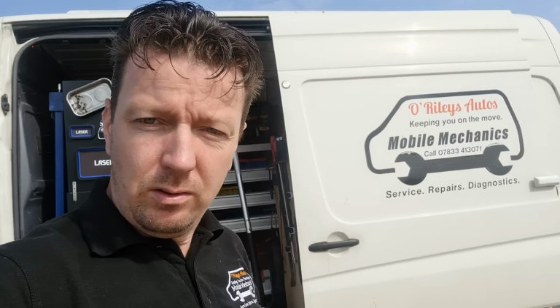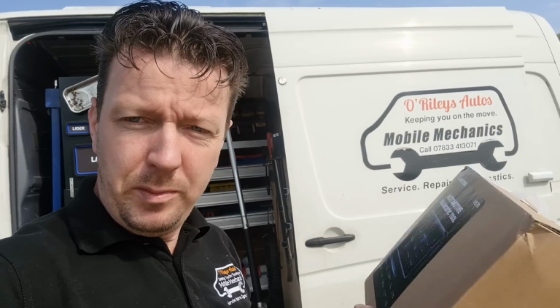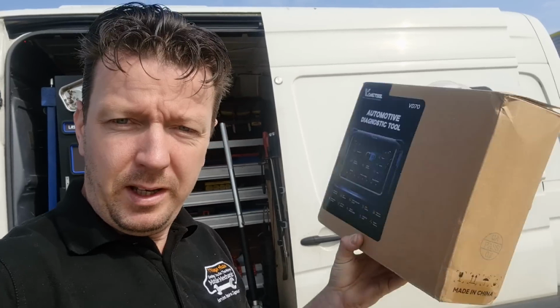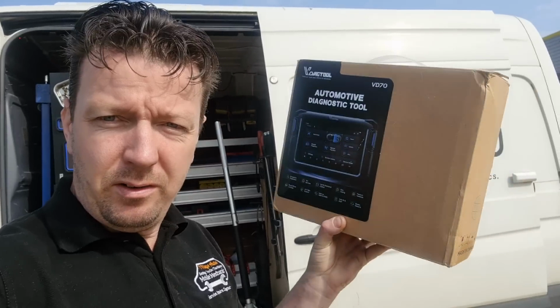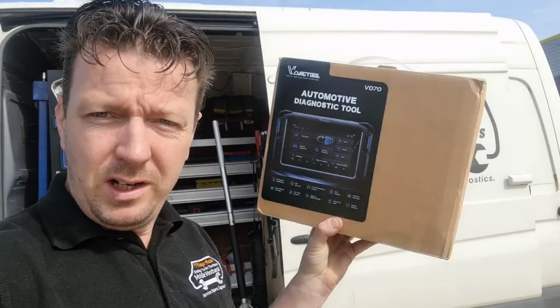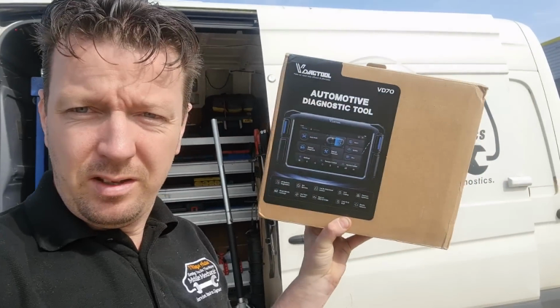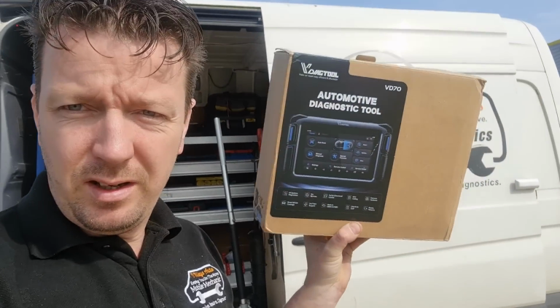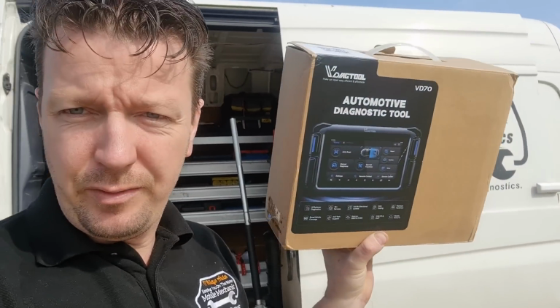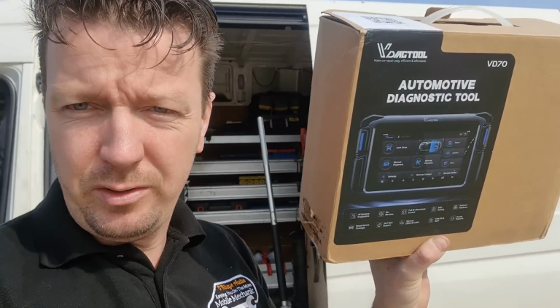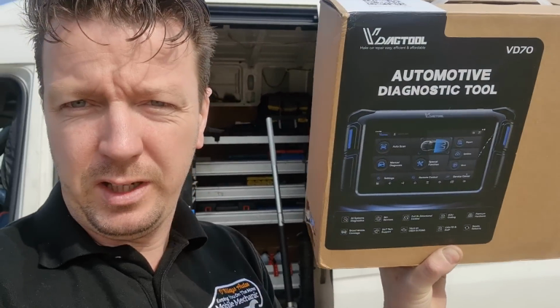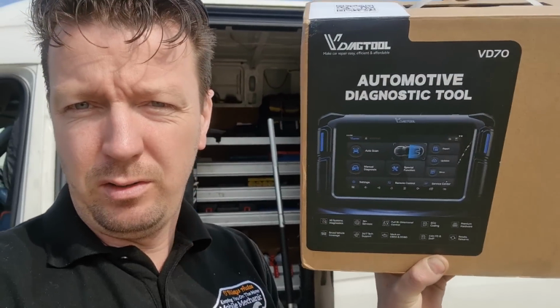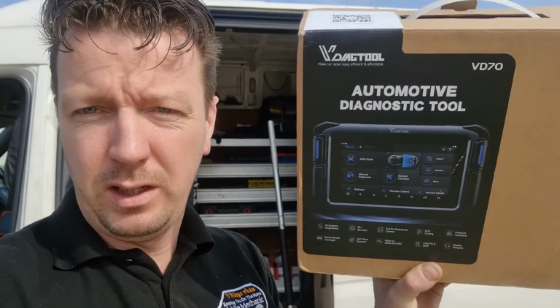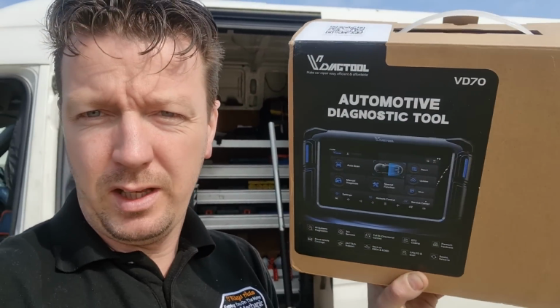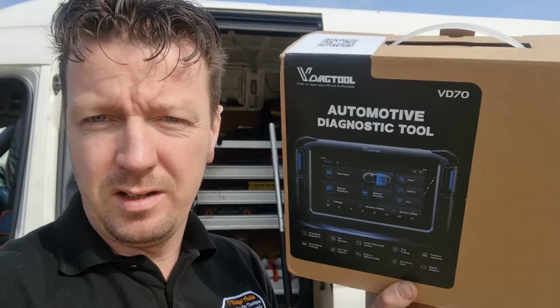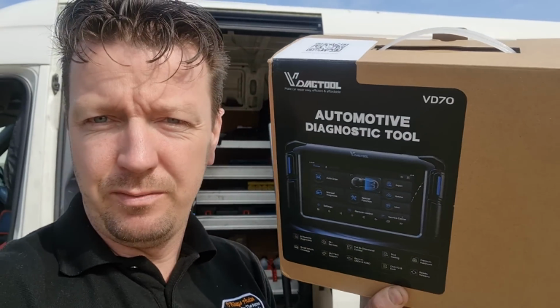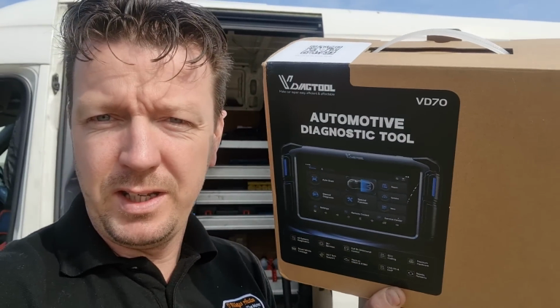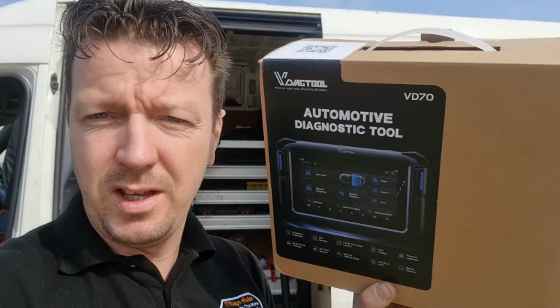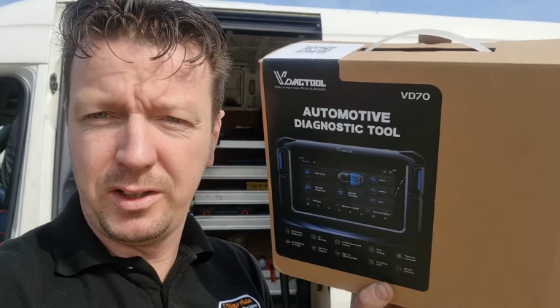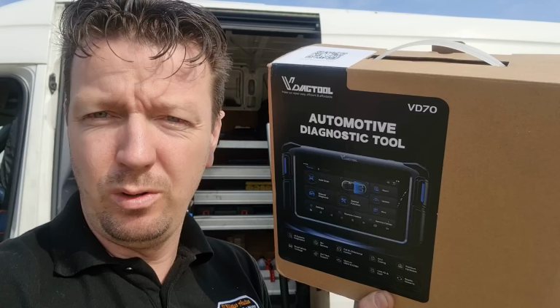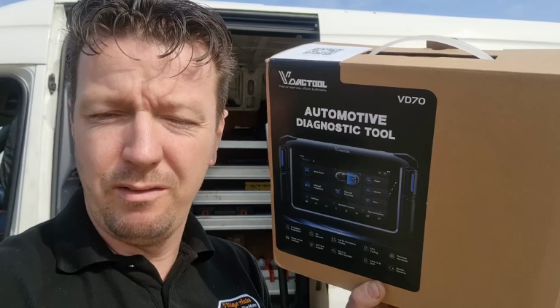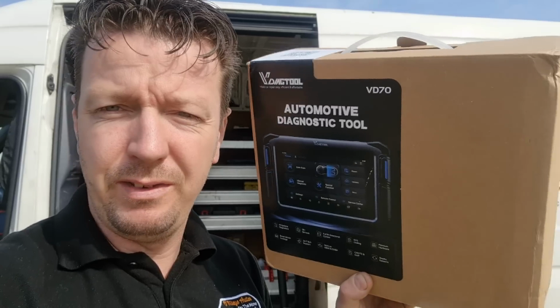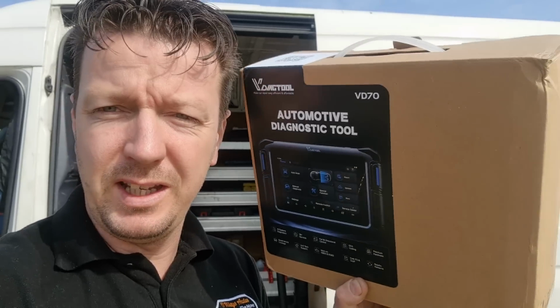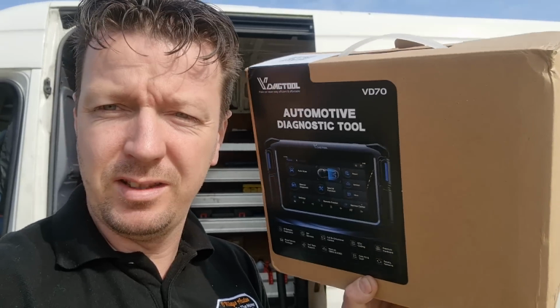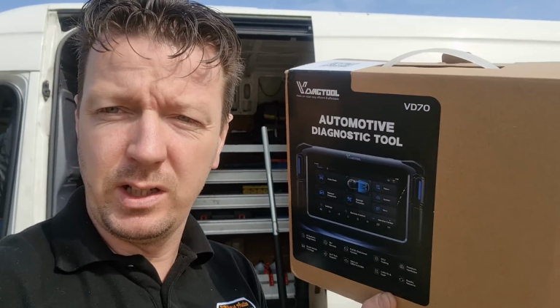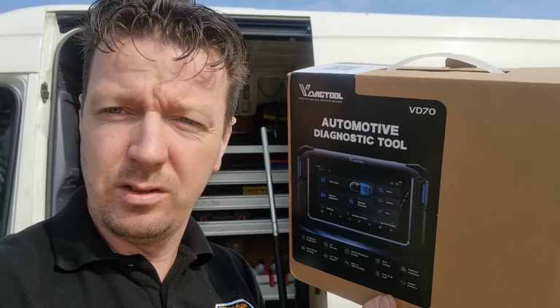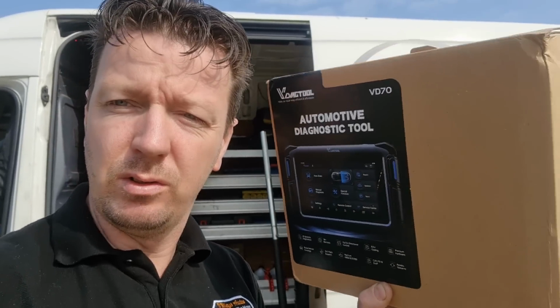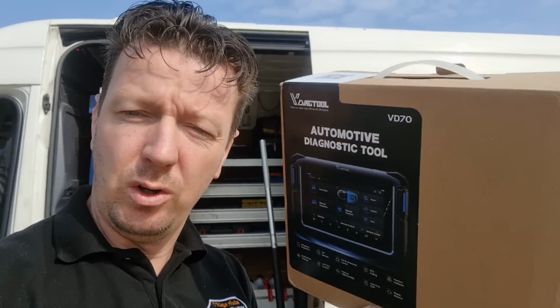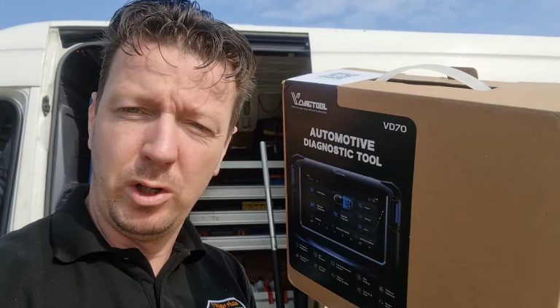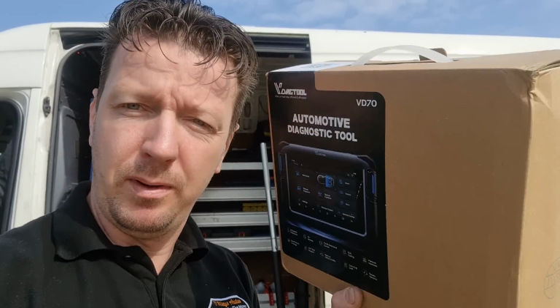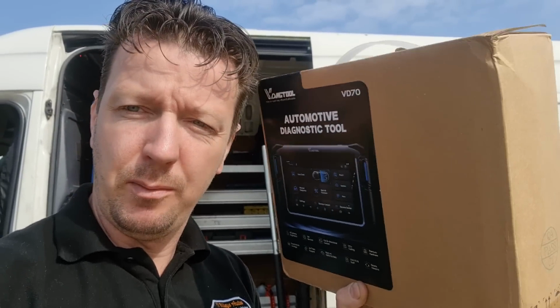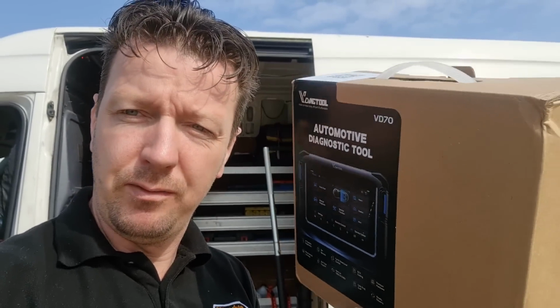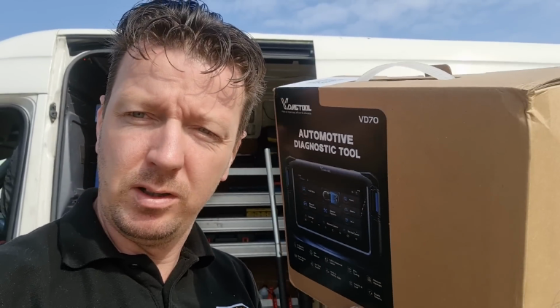Hello, it's Timmy again here at Oilies. I have here a new scan tool we can look at — it's the V-Diag tool, V-D70, so I'm going to open her up and we'll have a look.